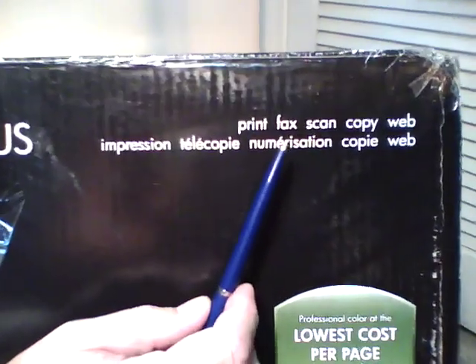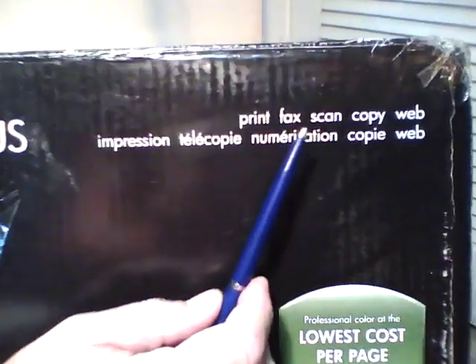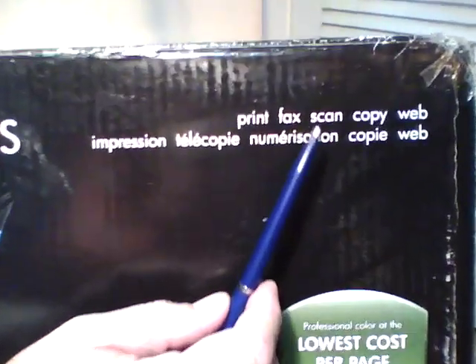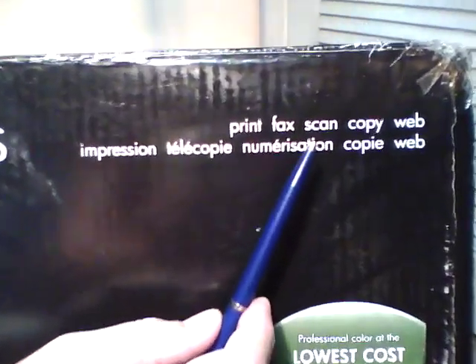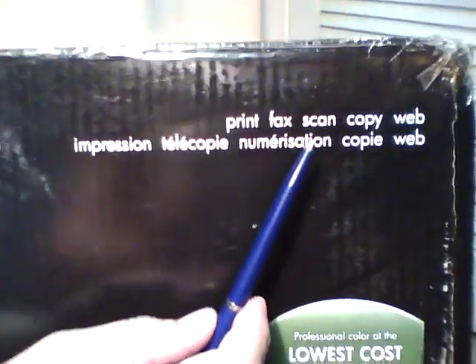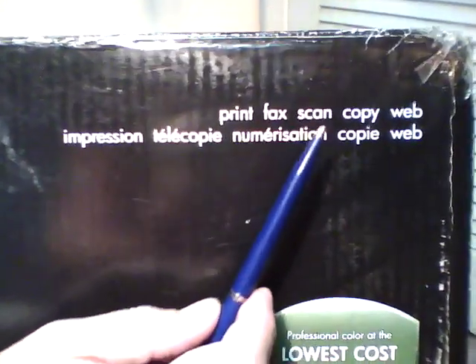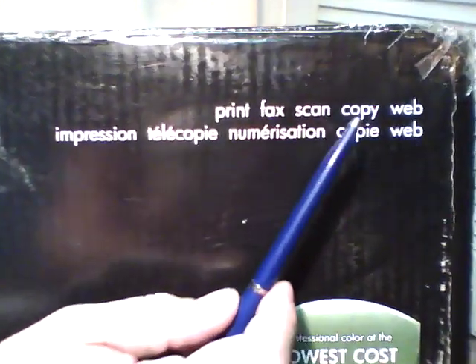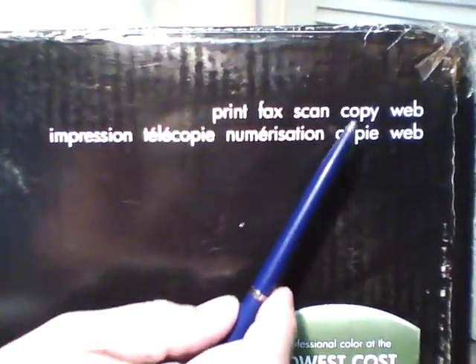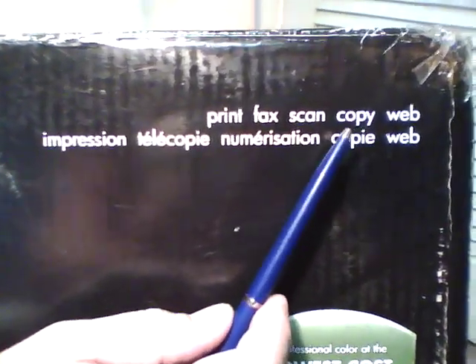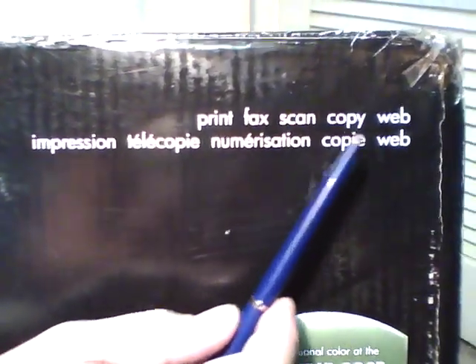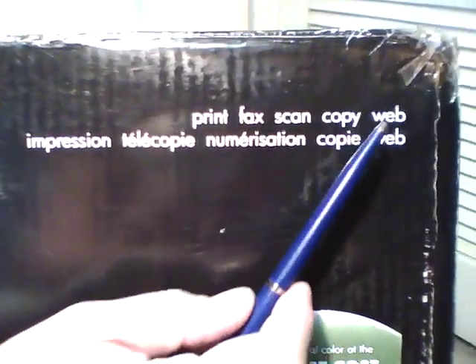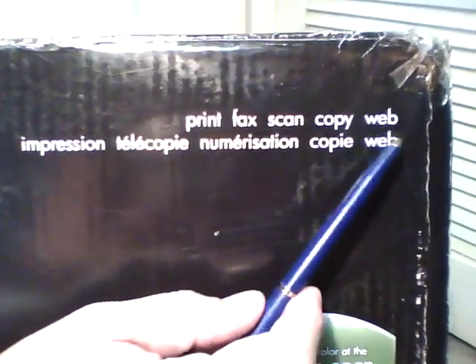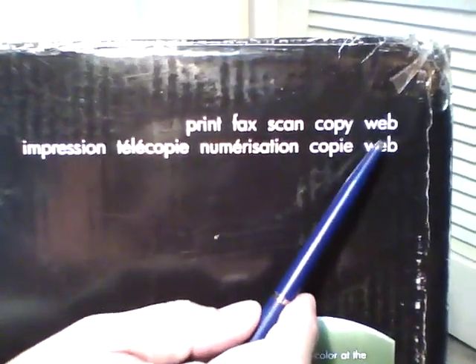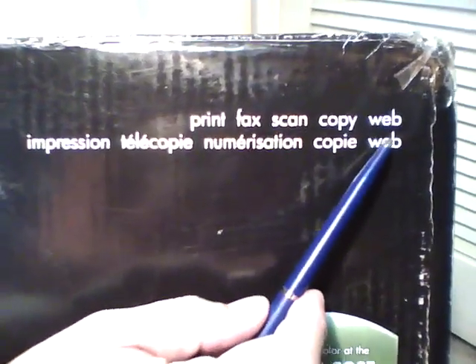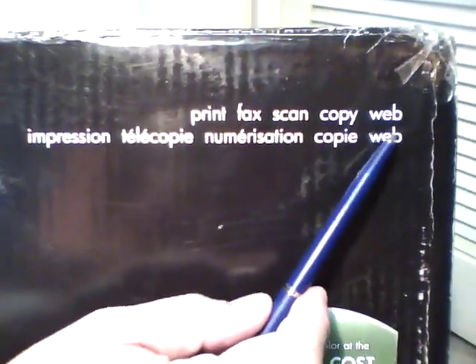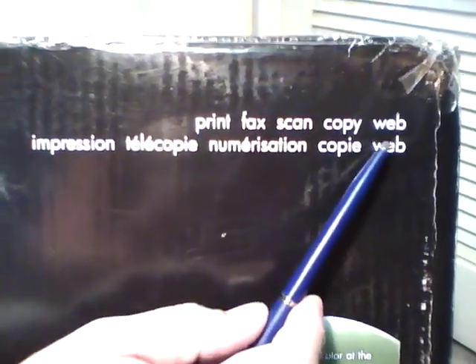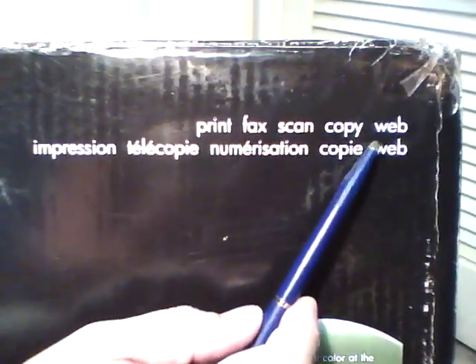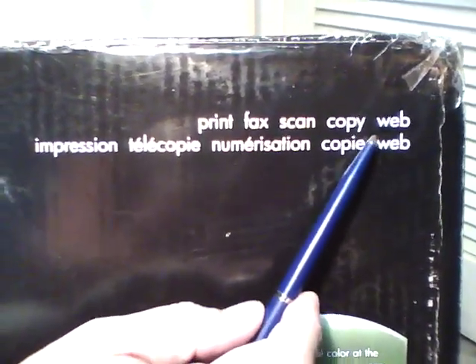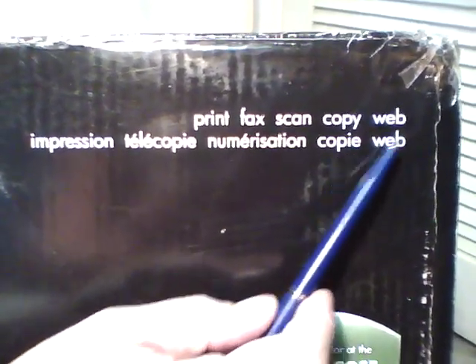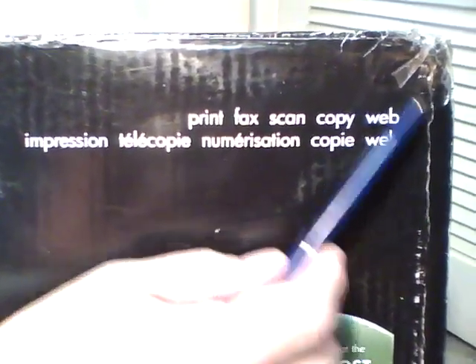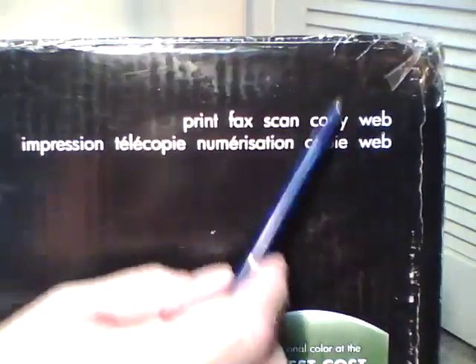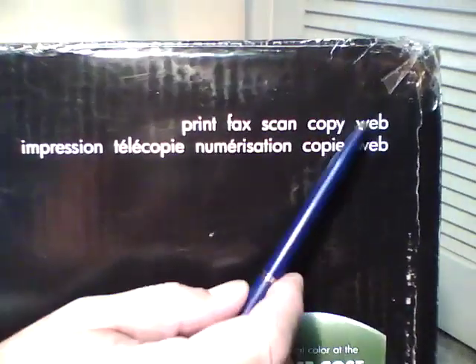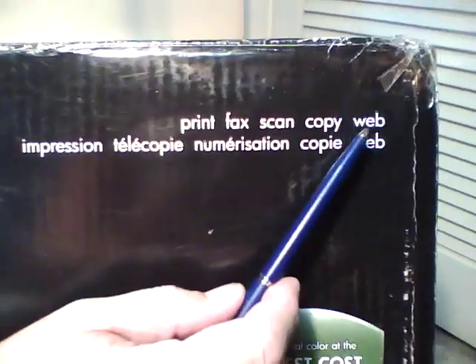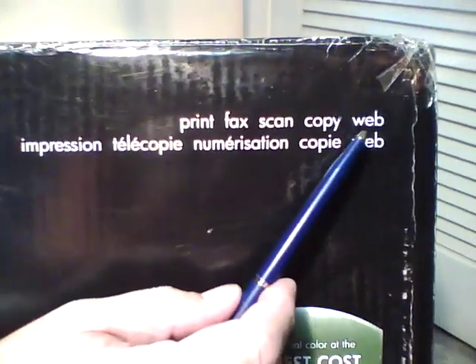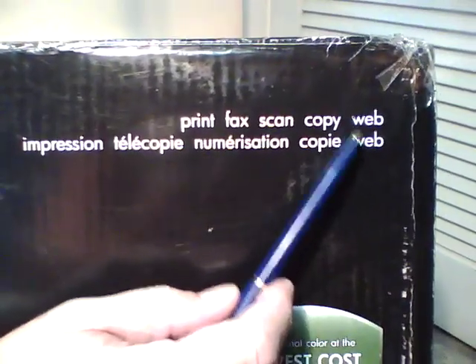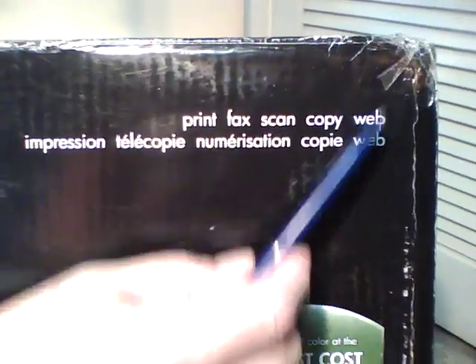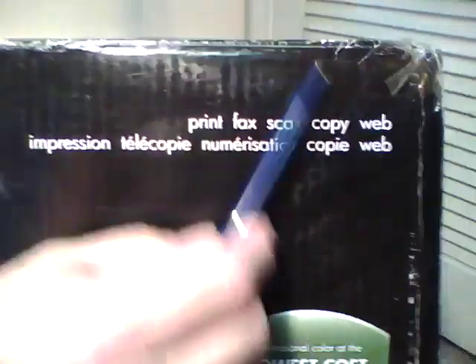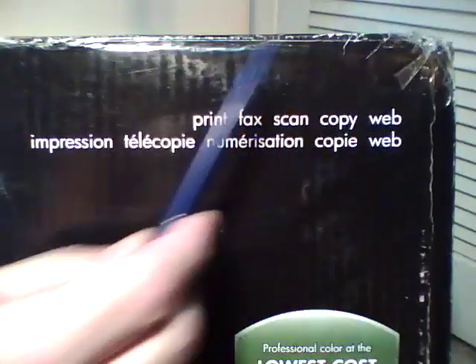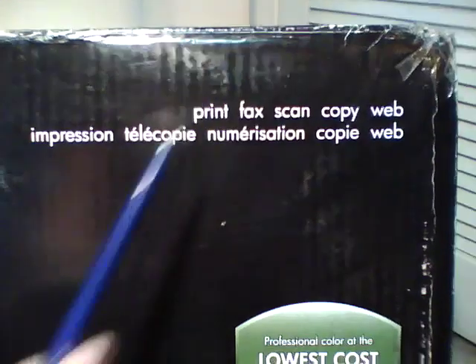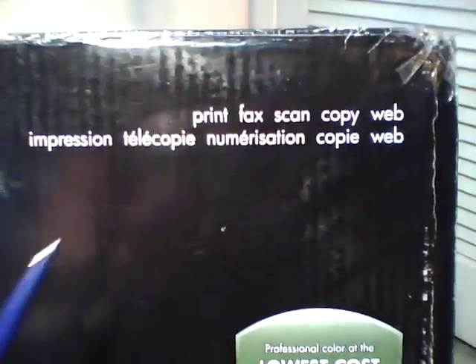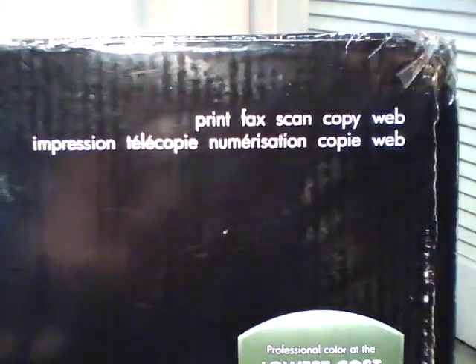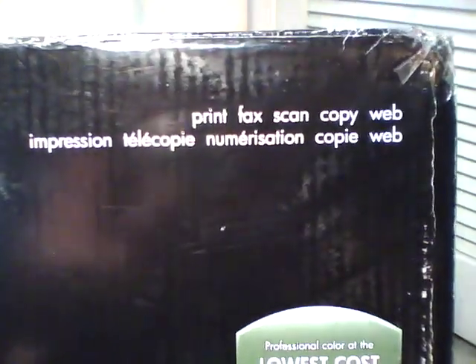faxes, scans, copies, and web — meaning that it has web connectivity.